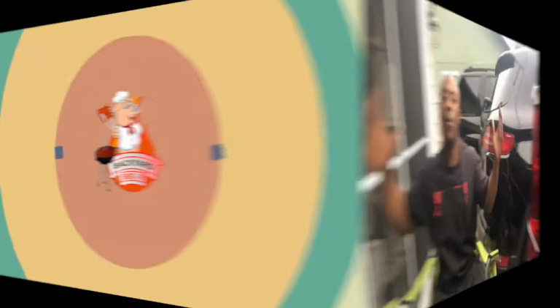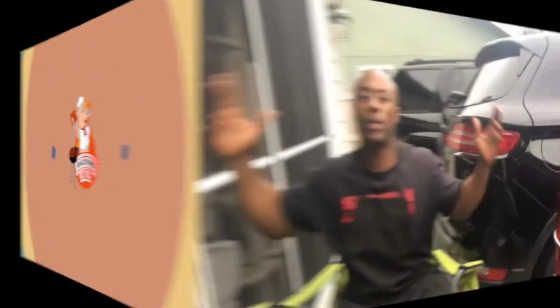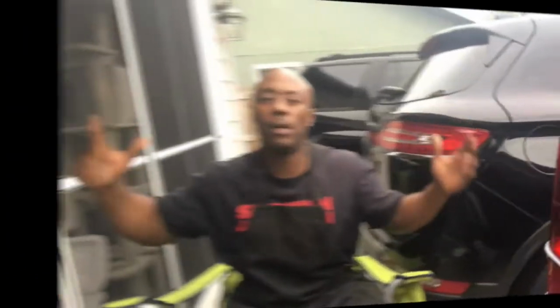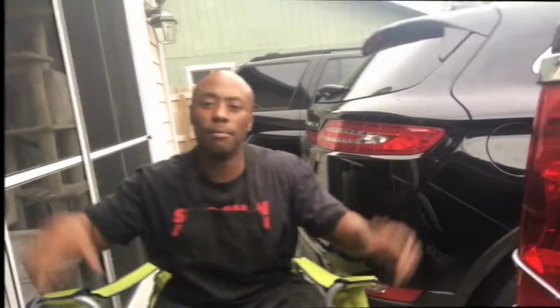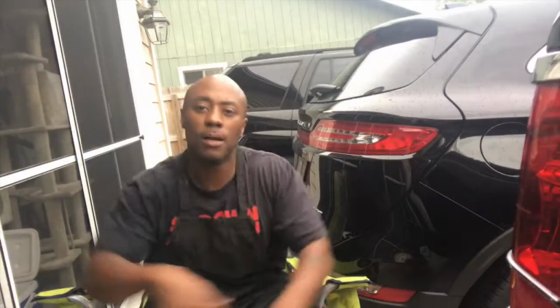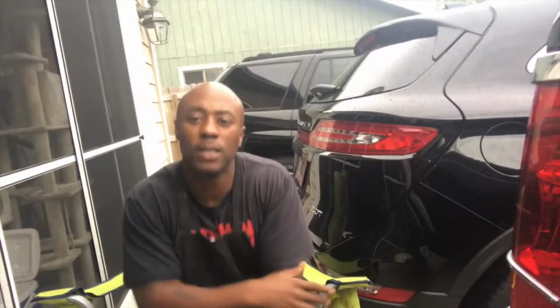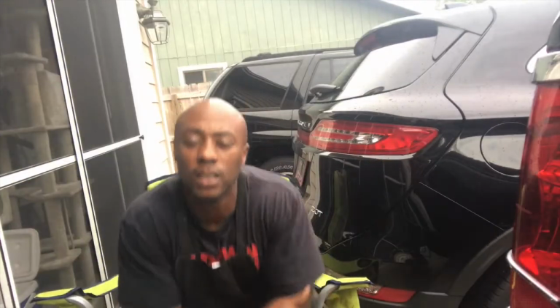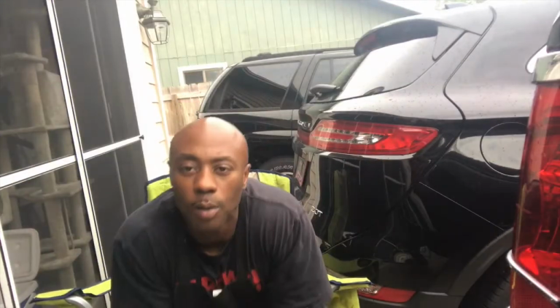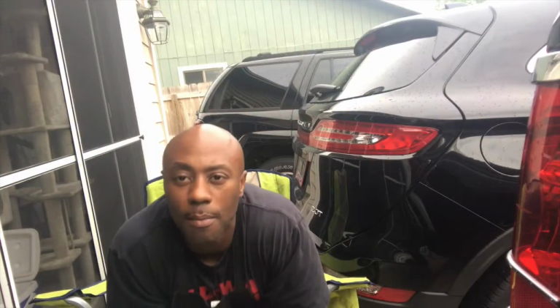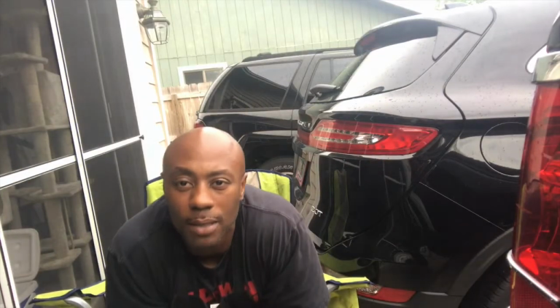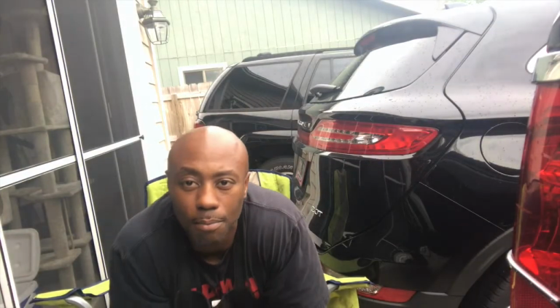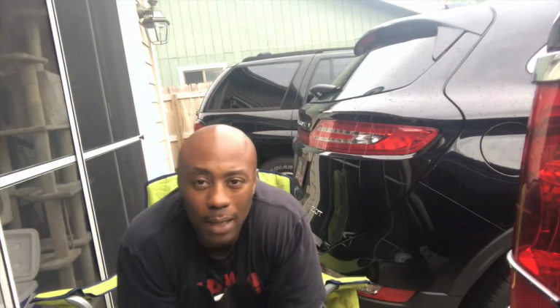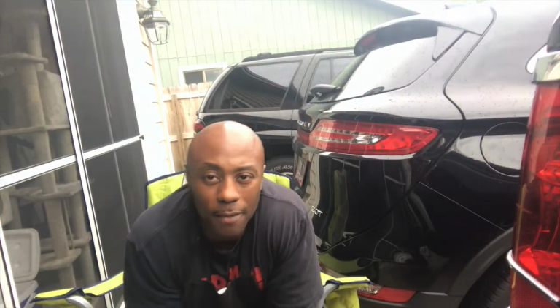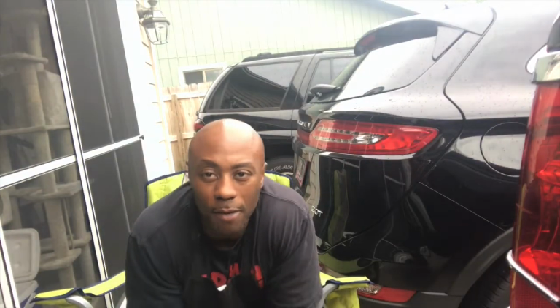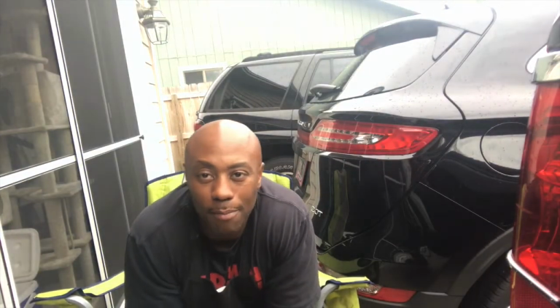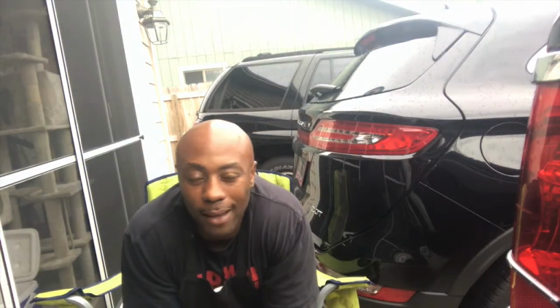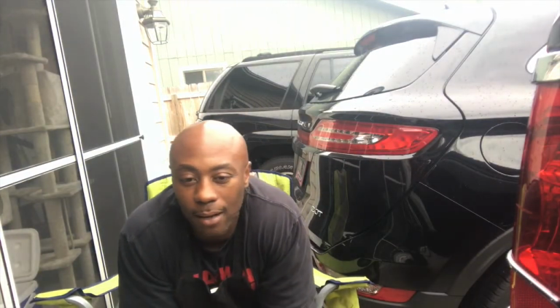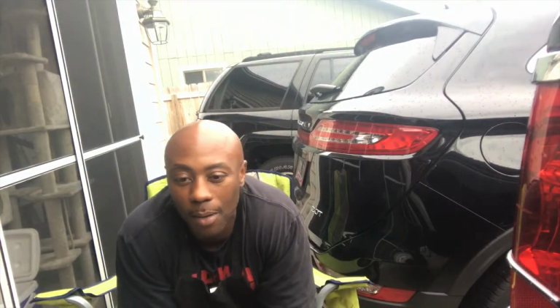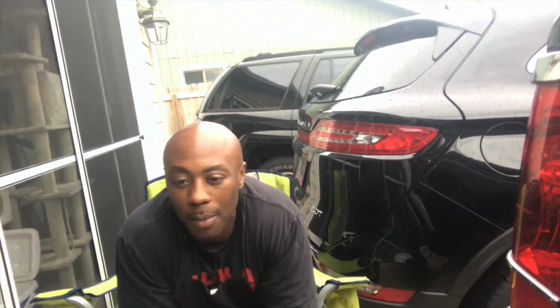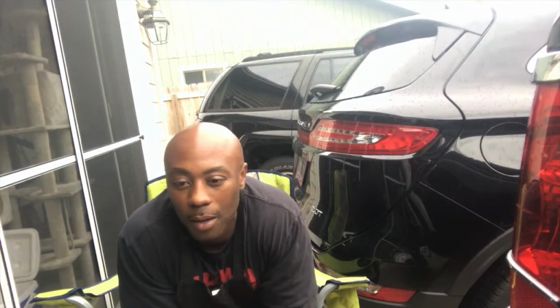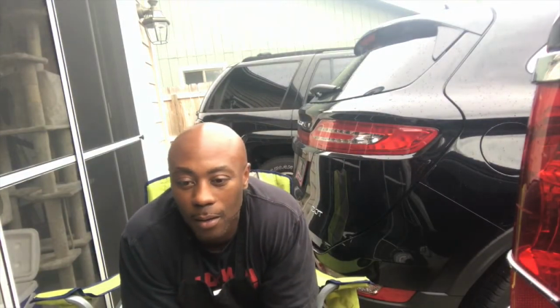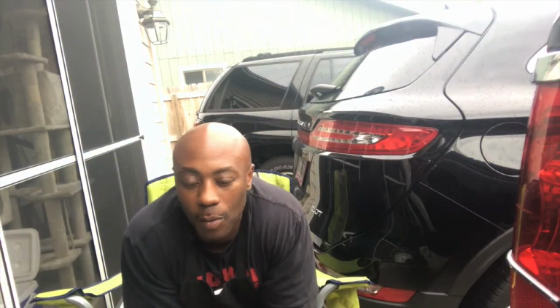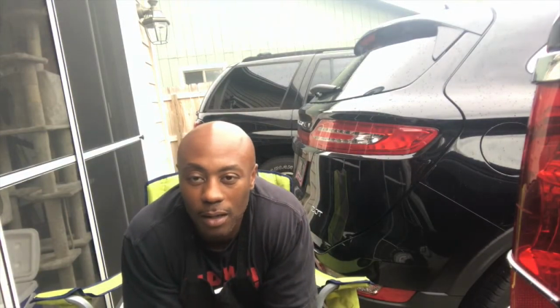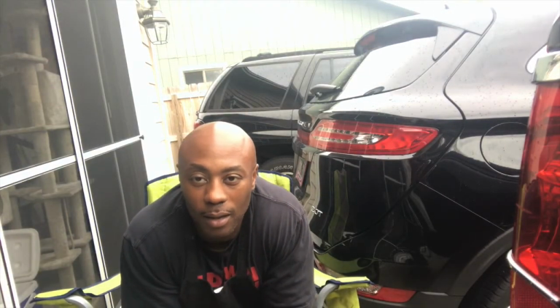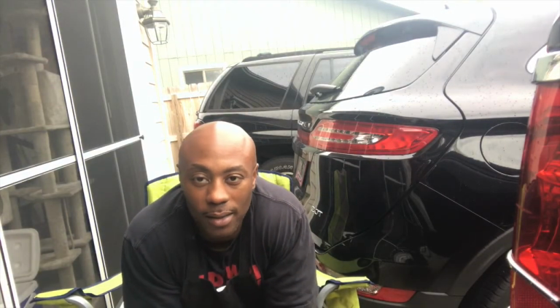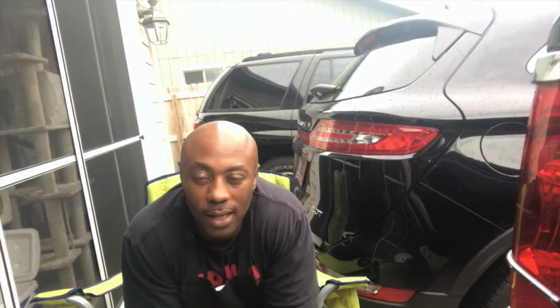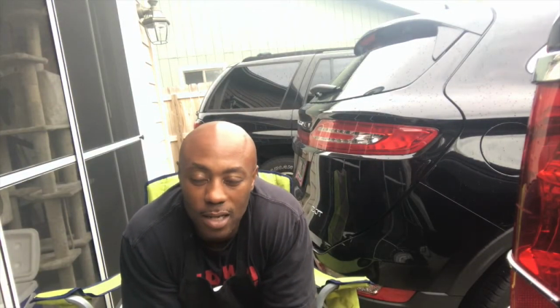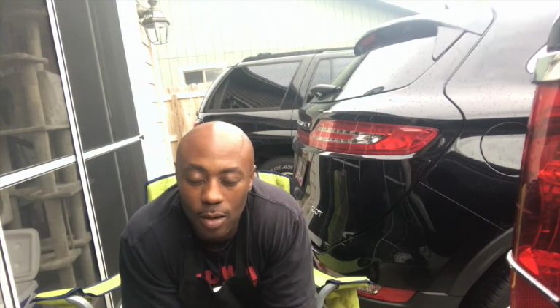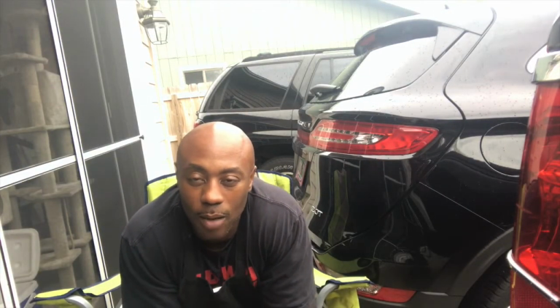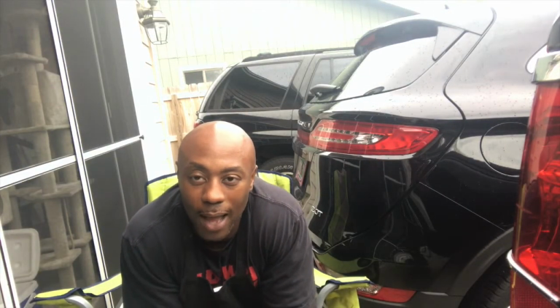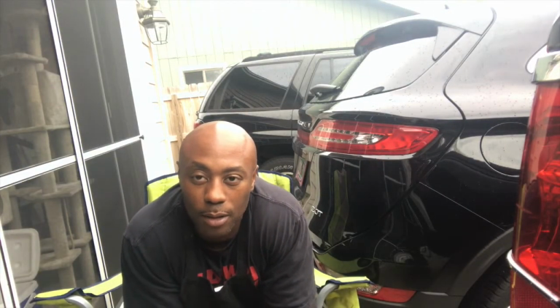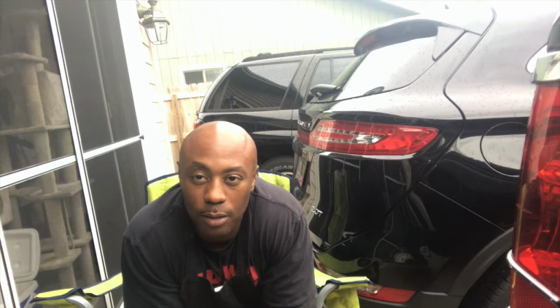What's good America? This is your boy Mr. B from Backyard Barbeque with another session on how-to.